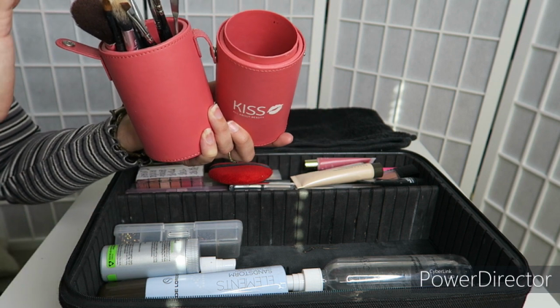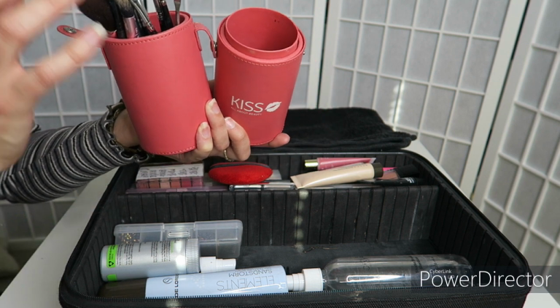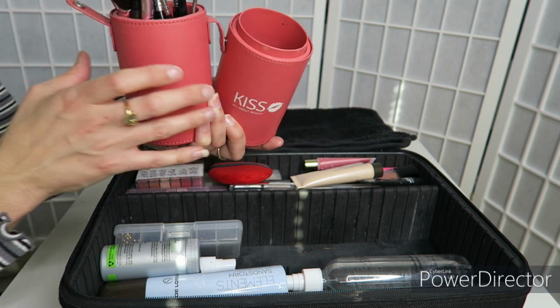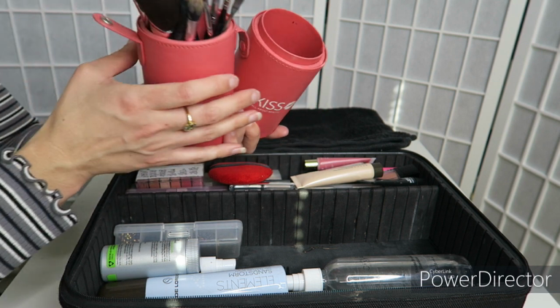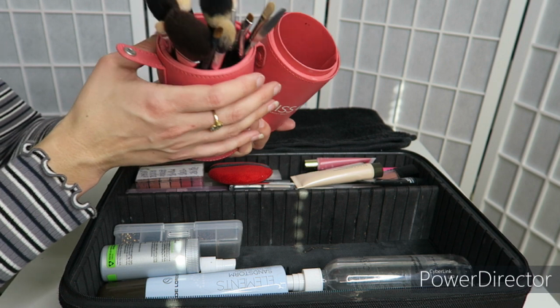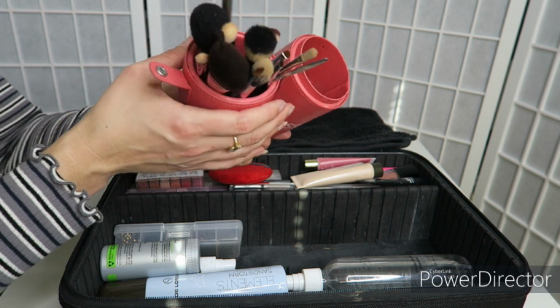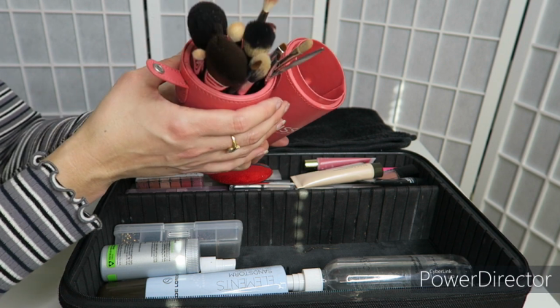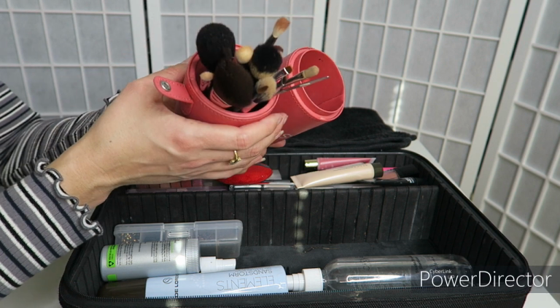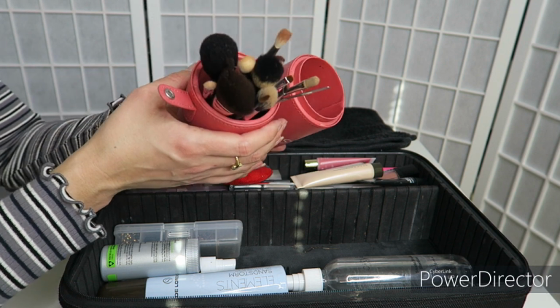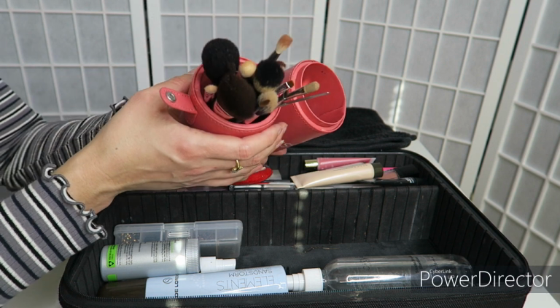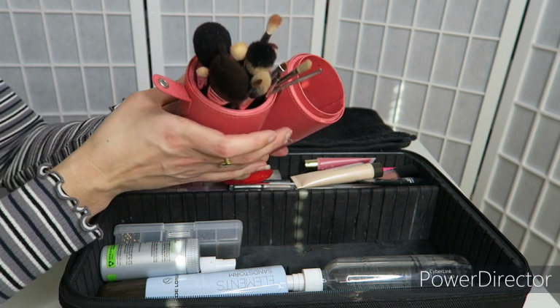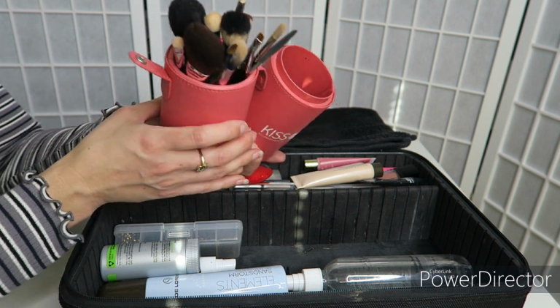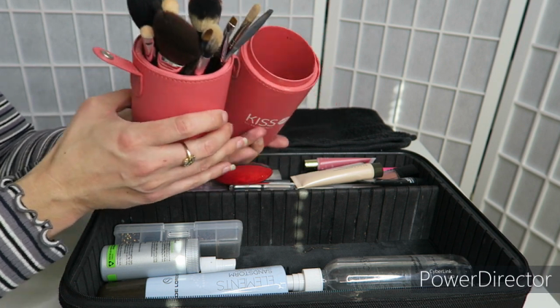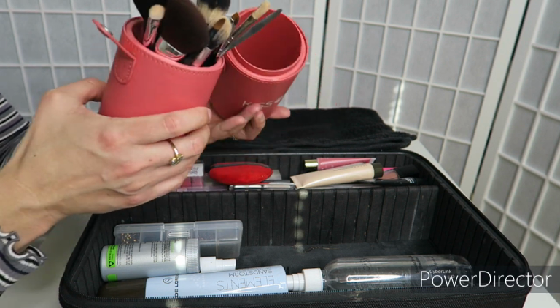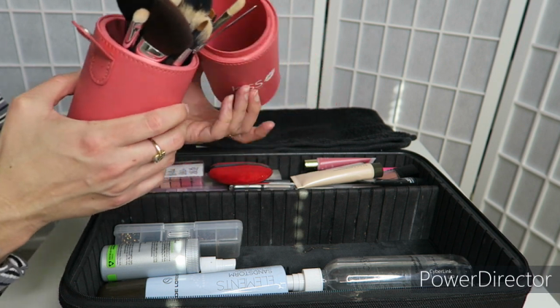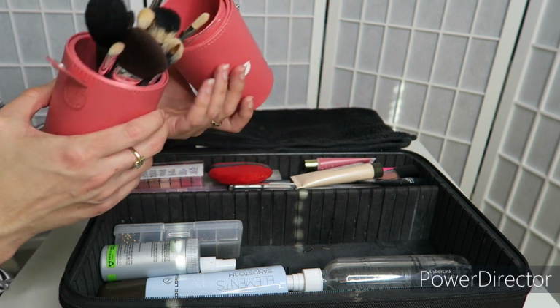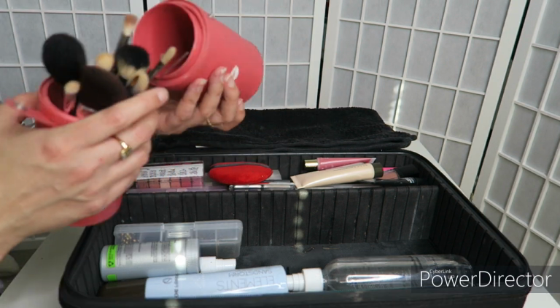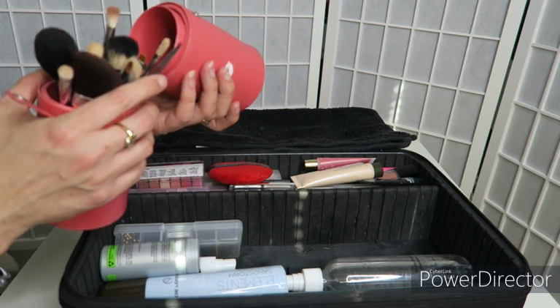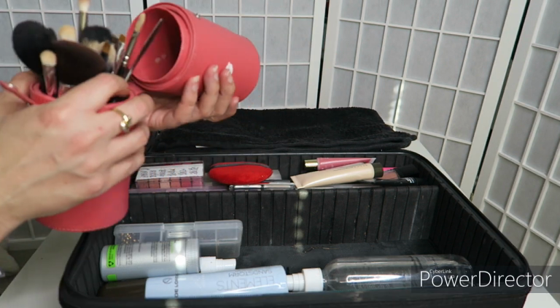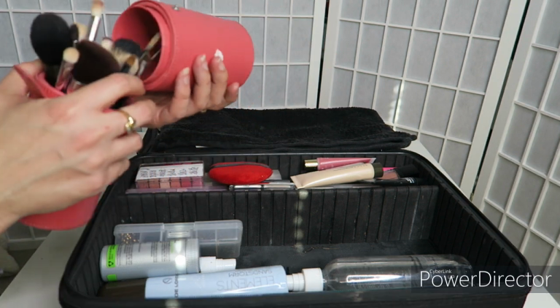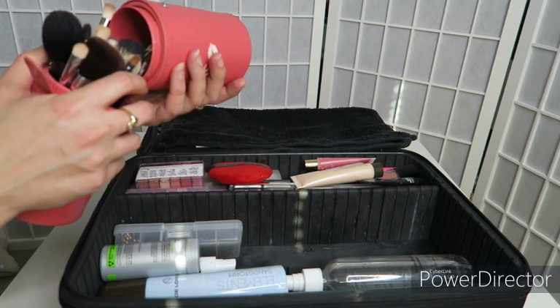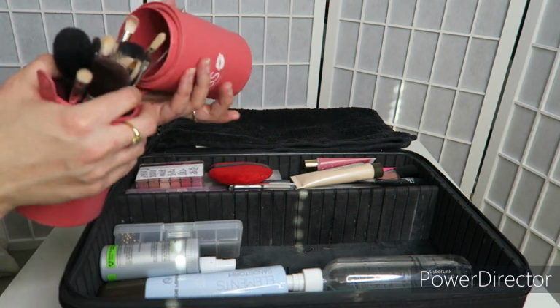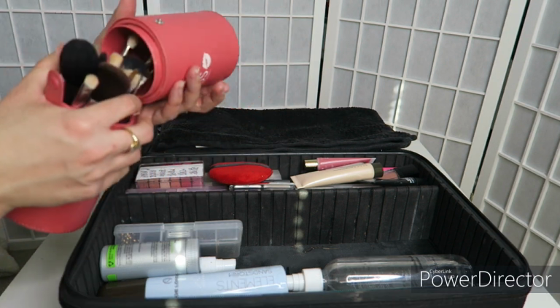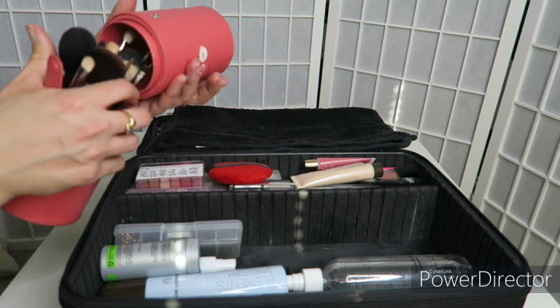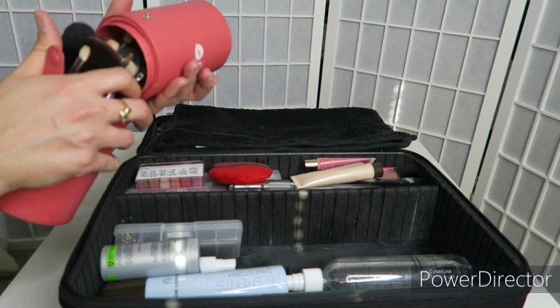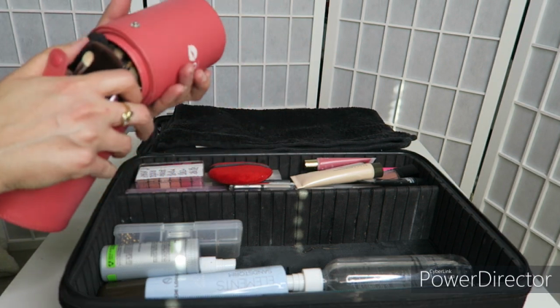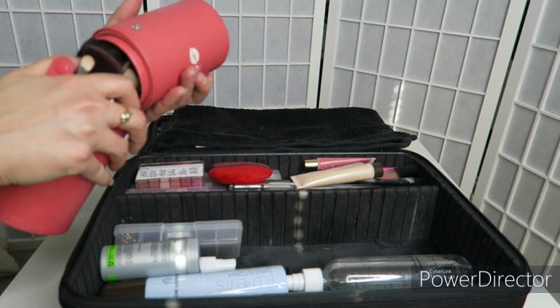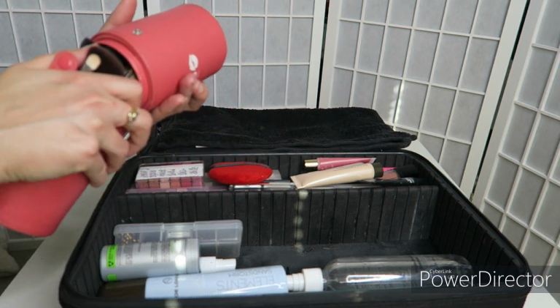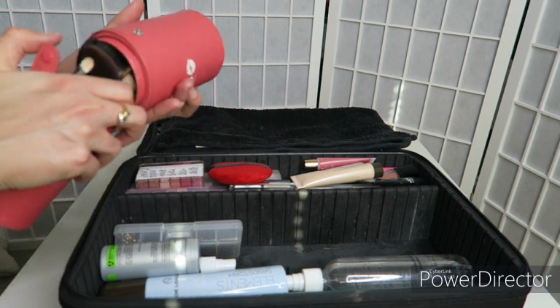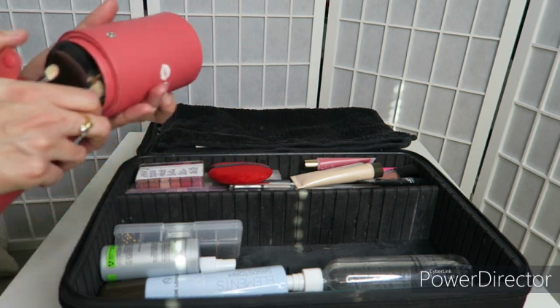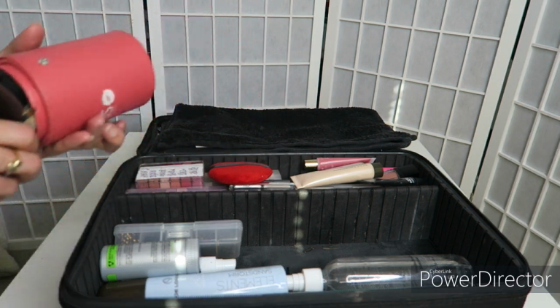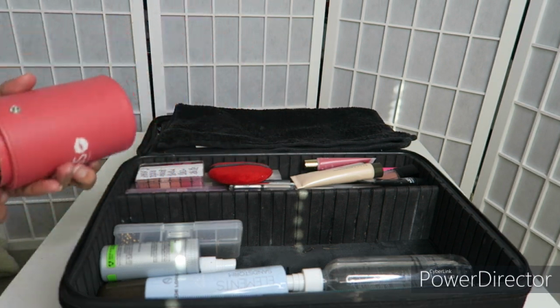There are 12 brushes in here and a spatula, and that's all I needed to do one model.